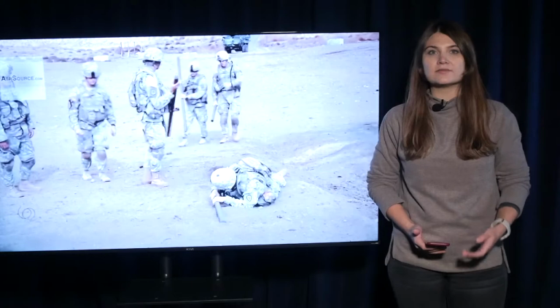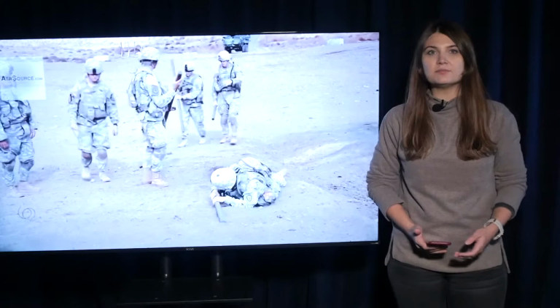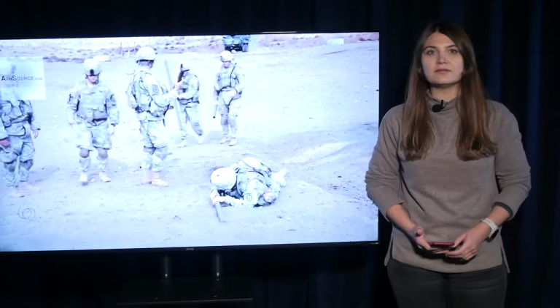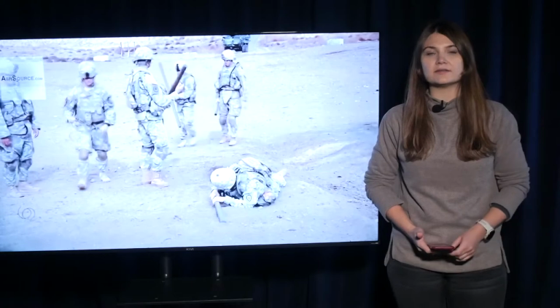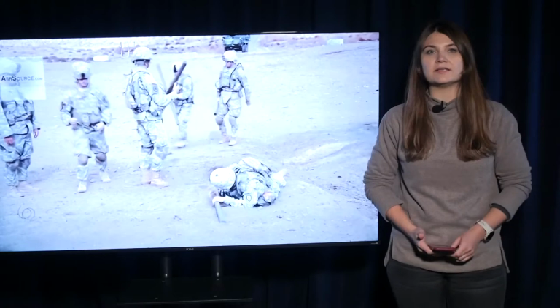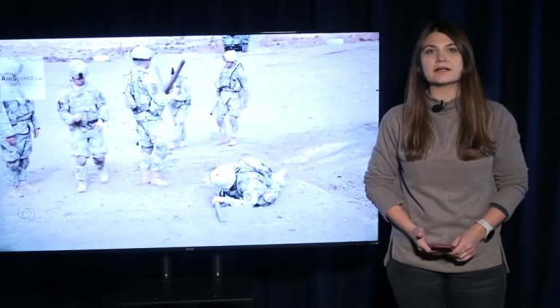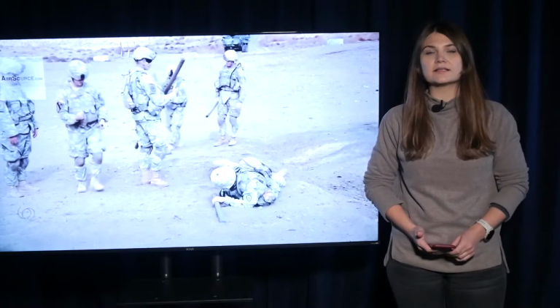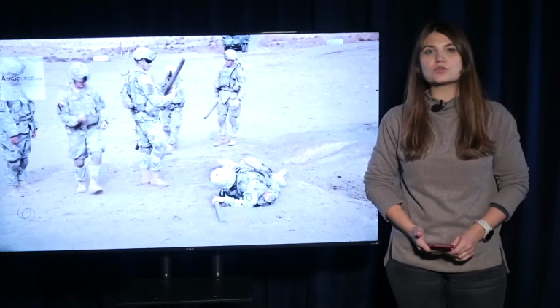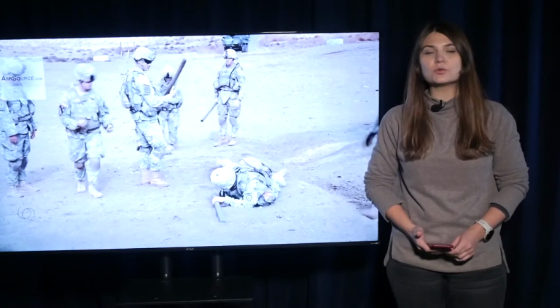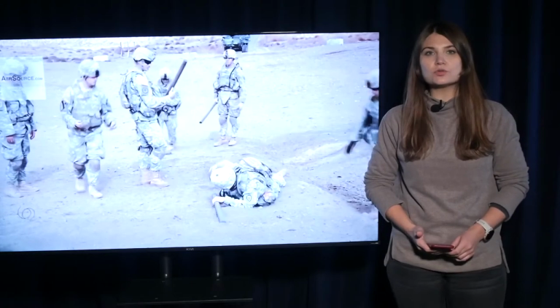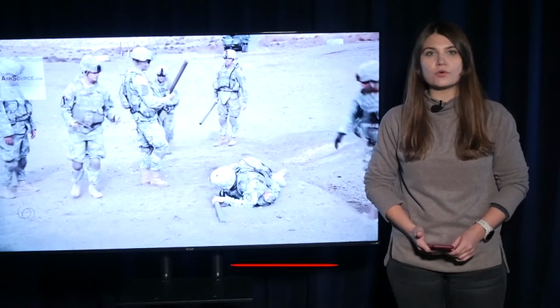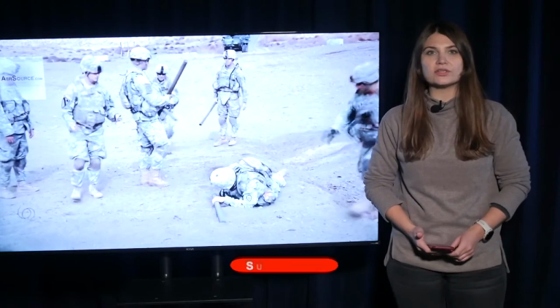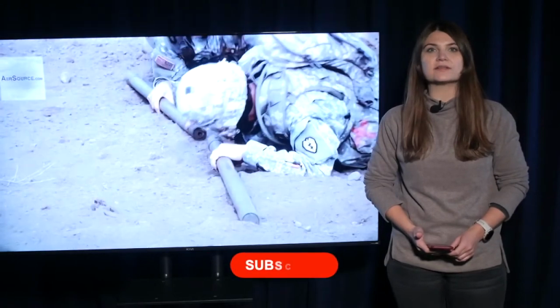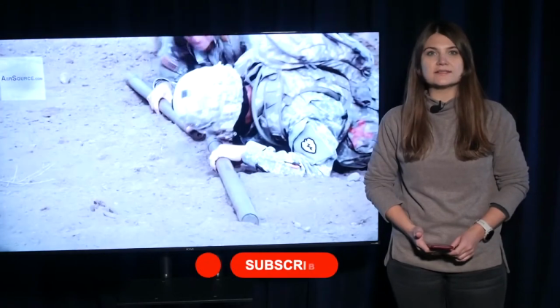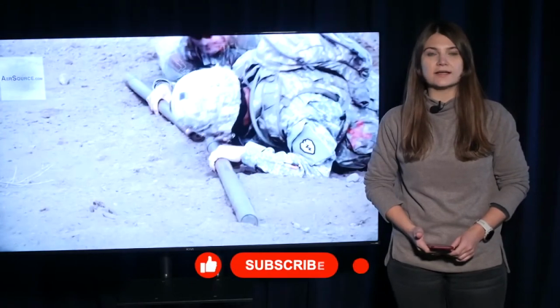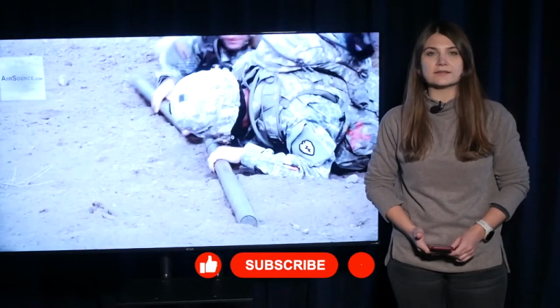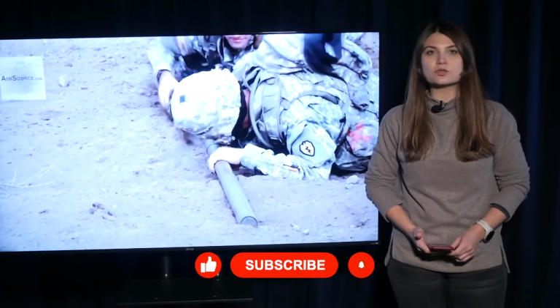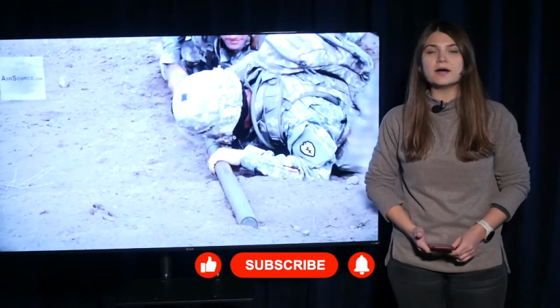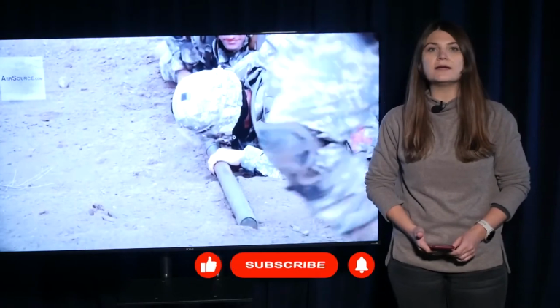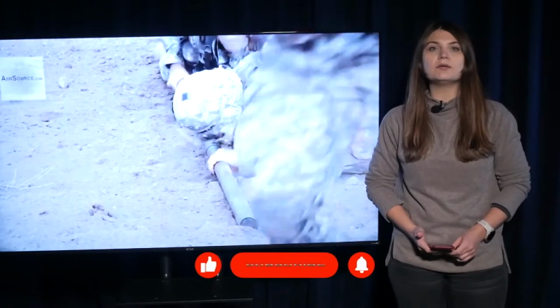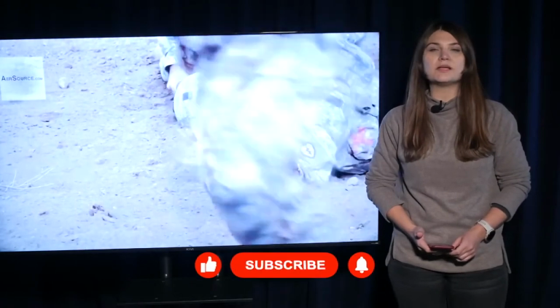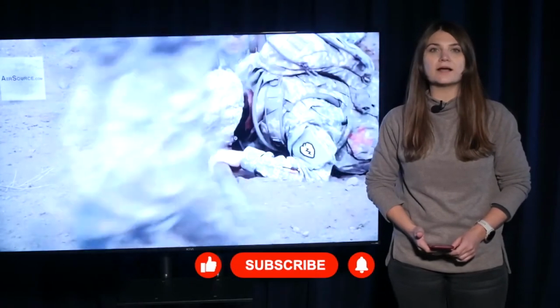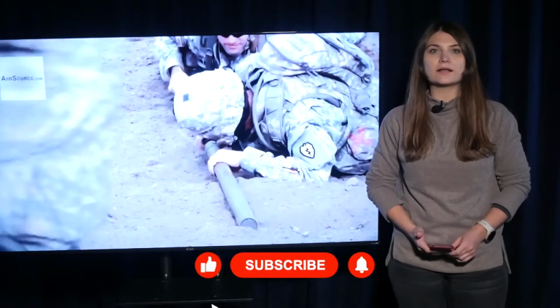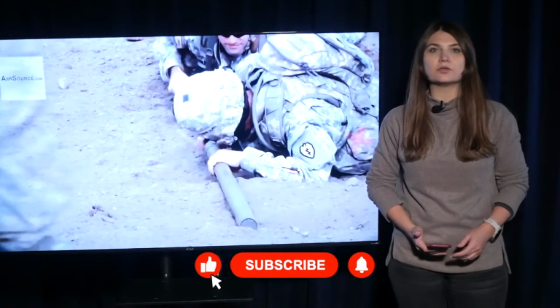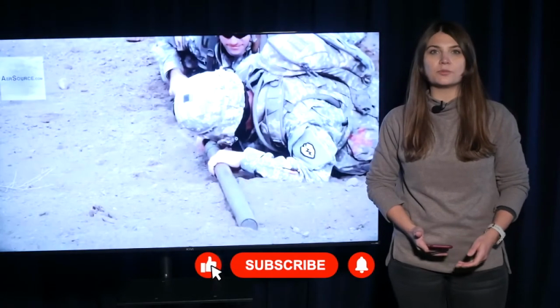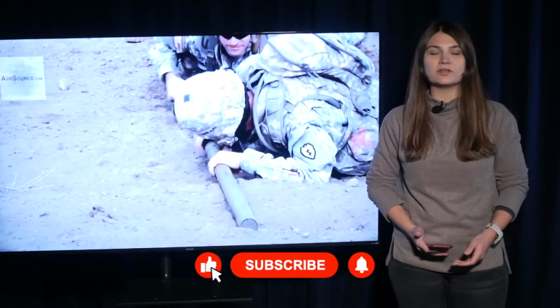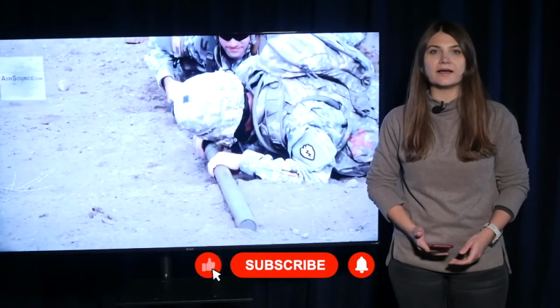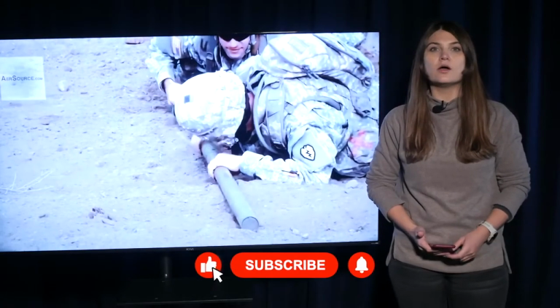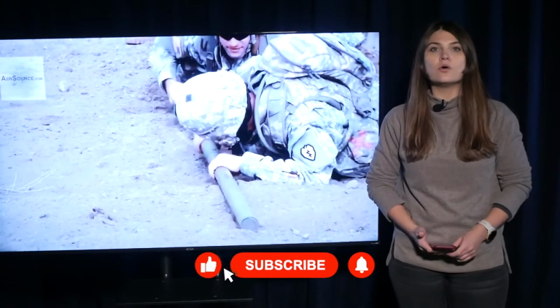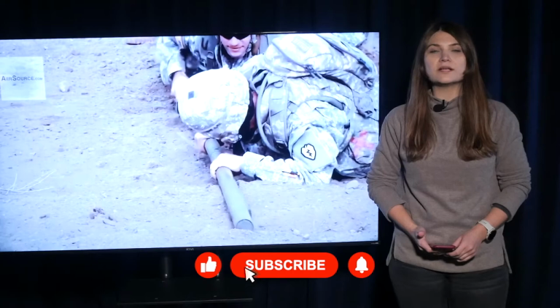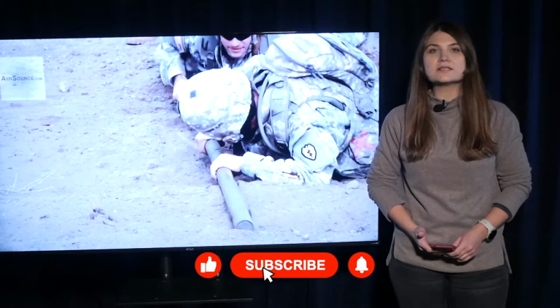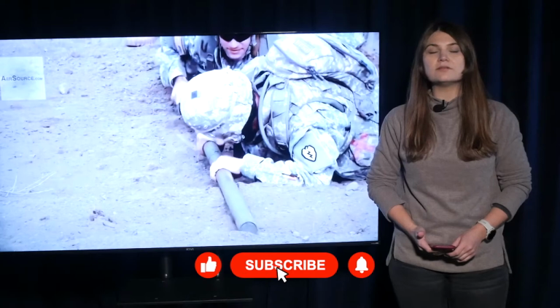Hello everyone, I'm Katerina Supron. Today is November 30 and Militarni is reporting.